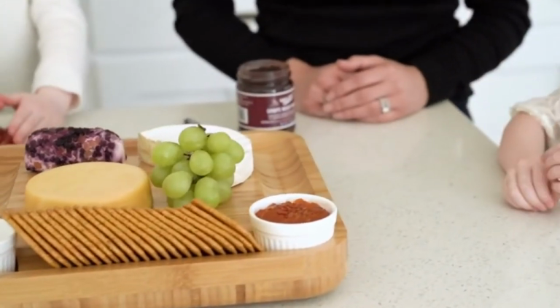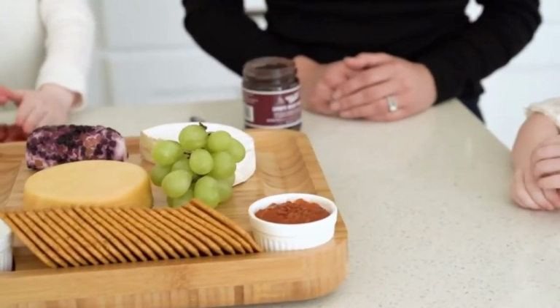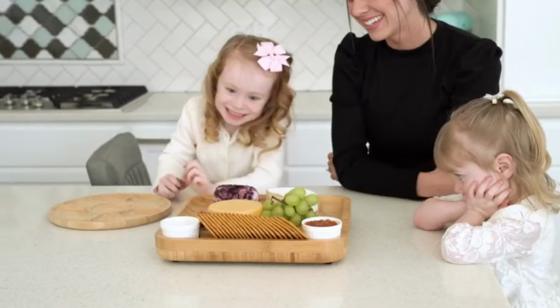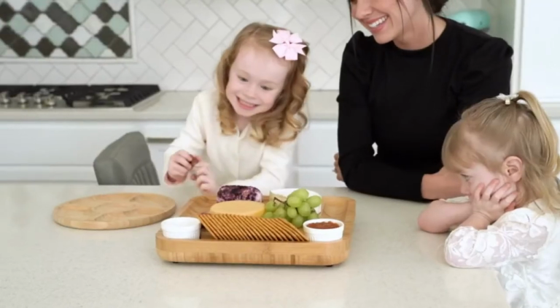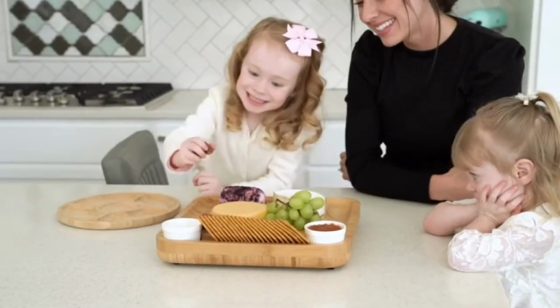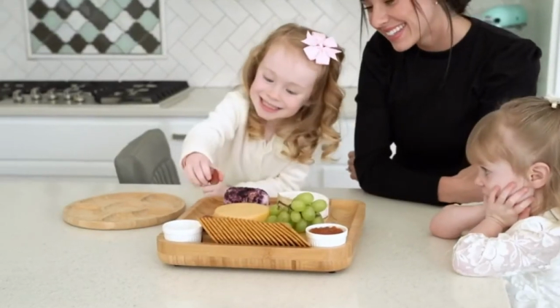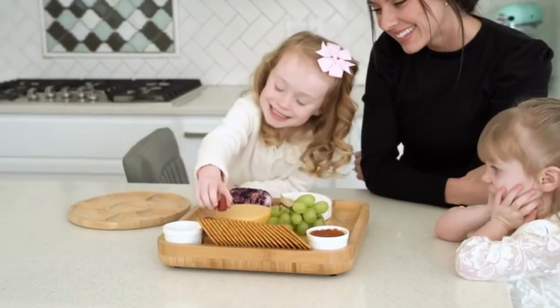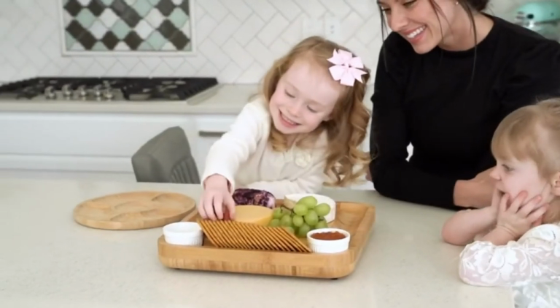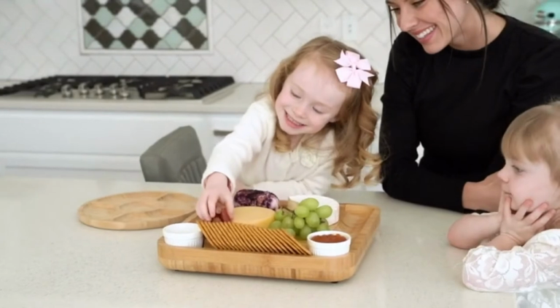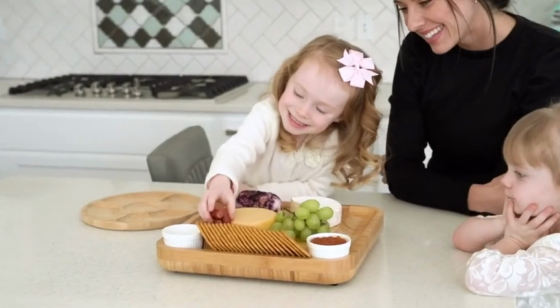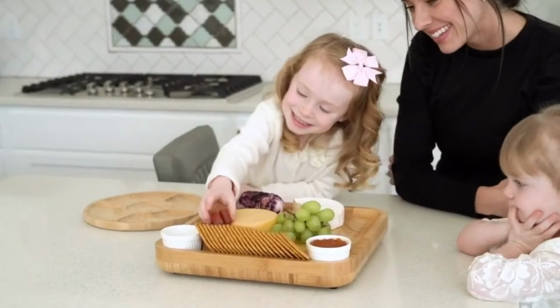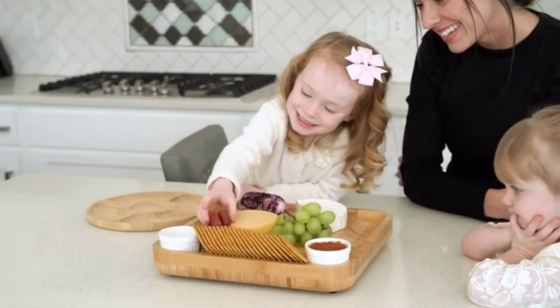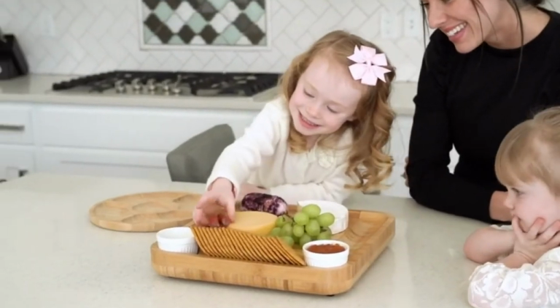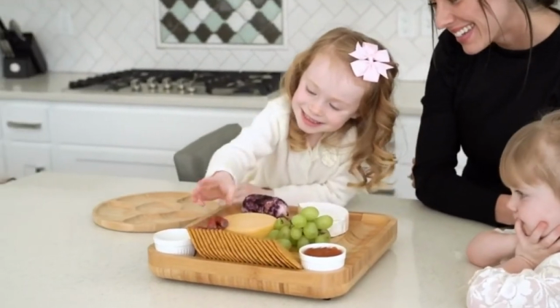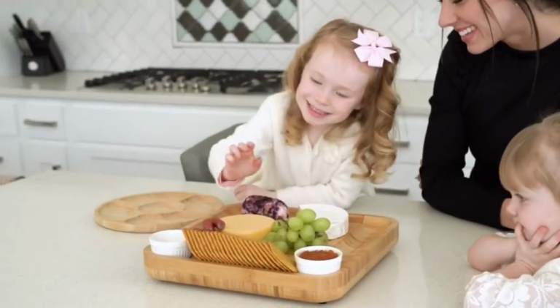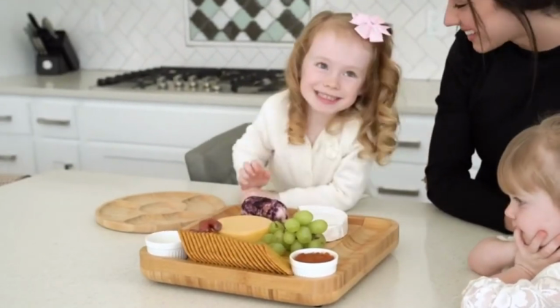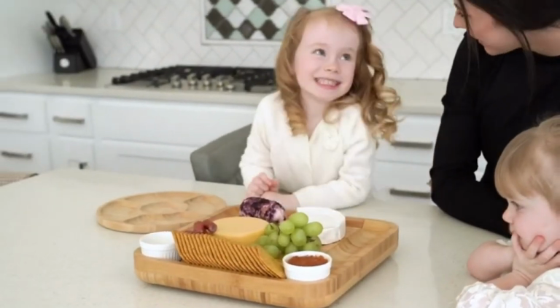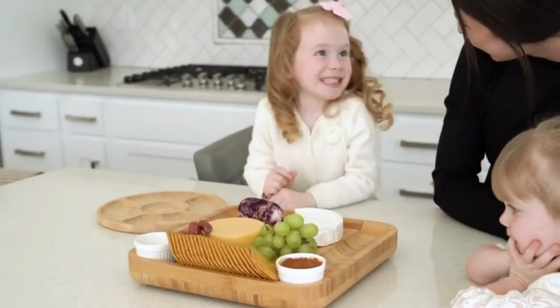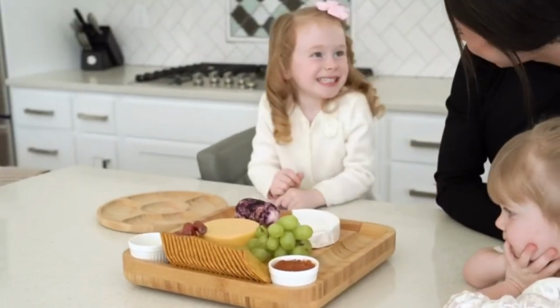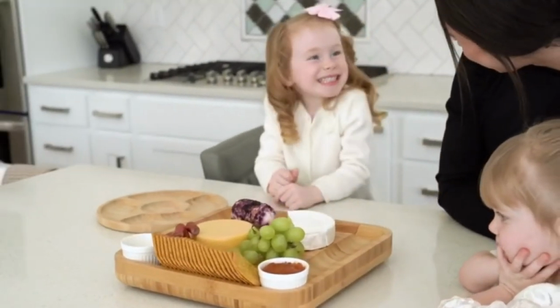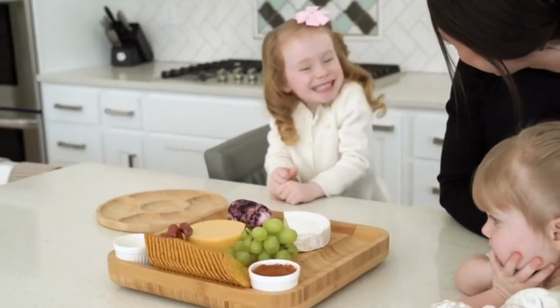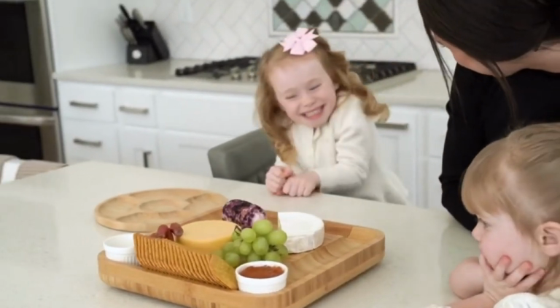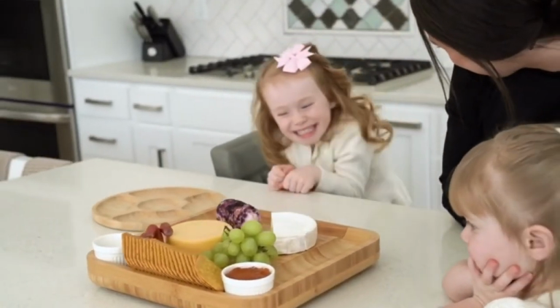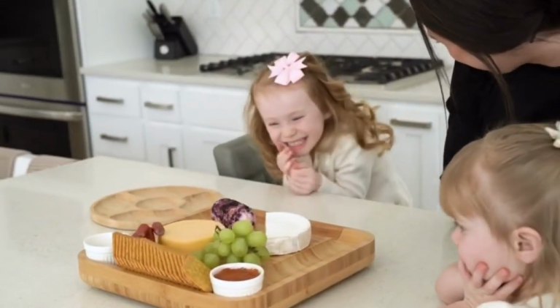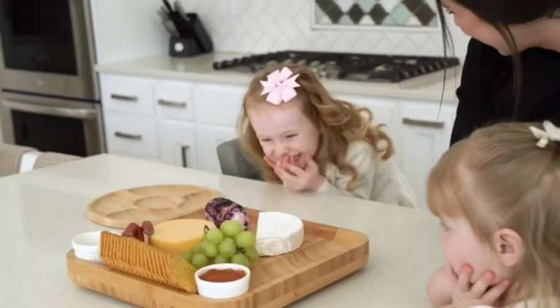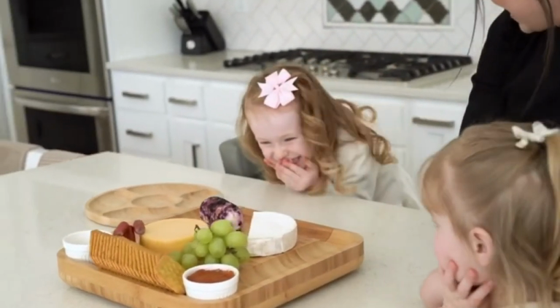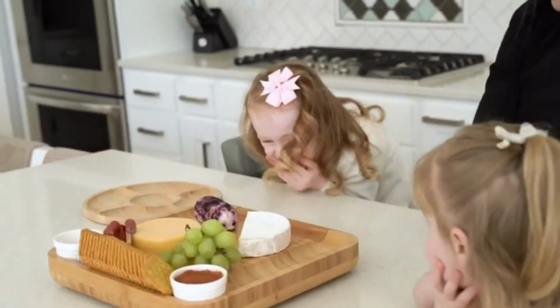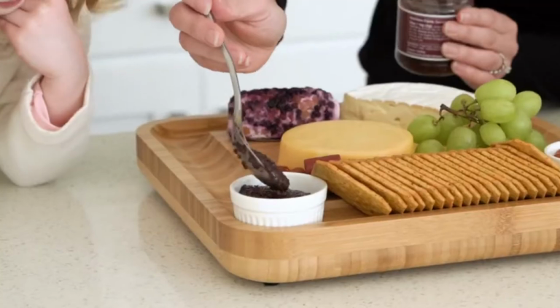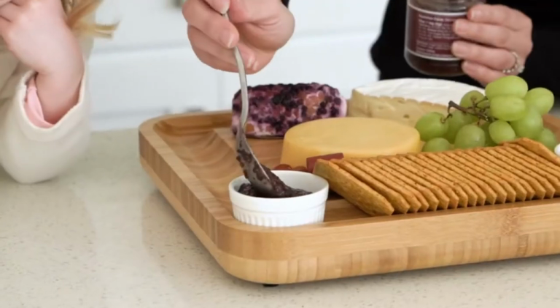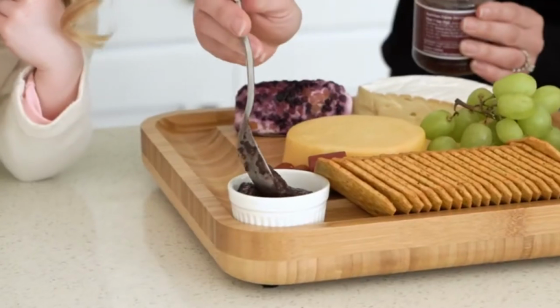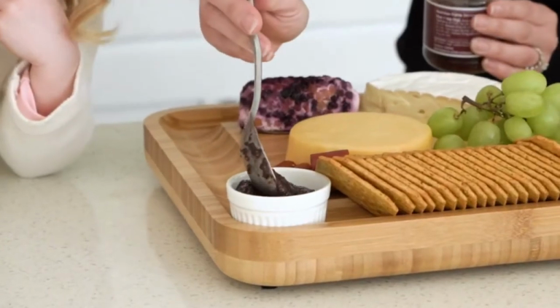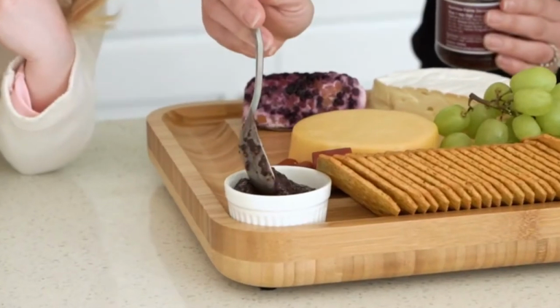Our large platter is your all-in-one appetizer tray, featuring a slide-out drawer with stainless steel knives.